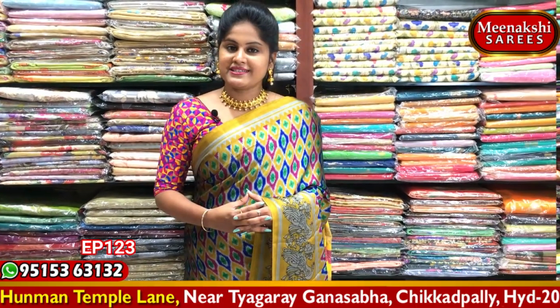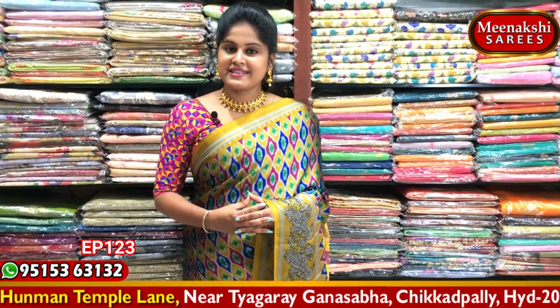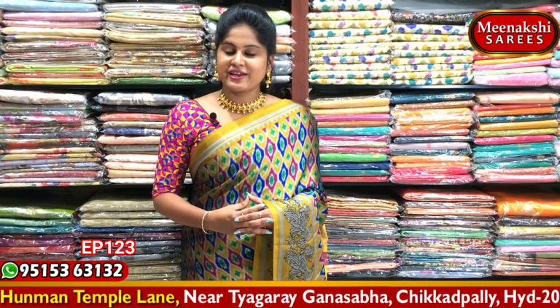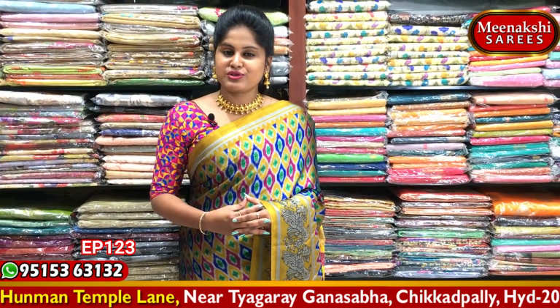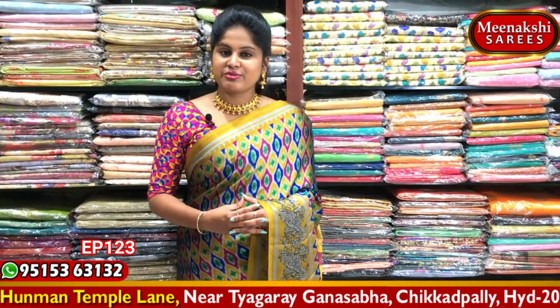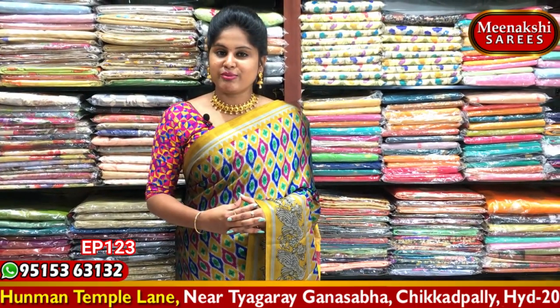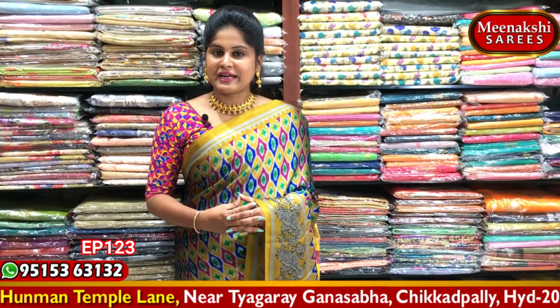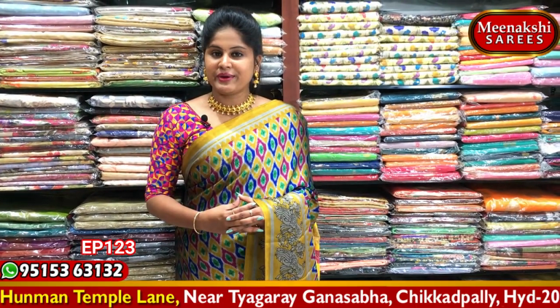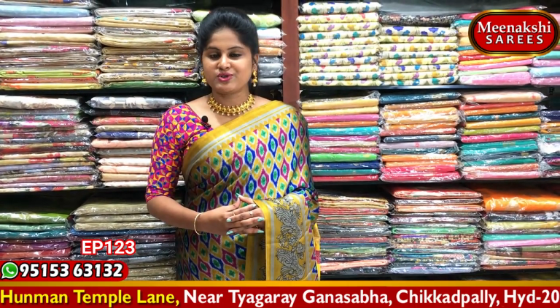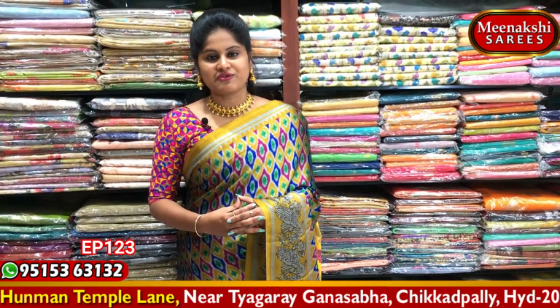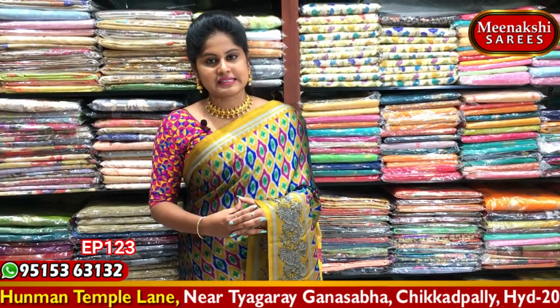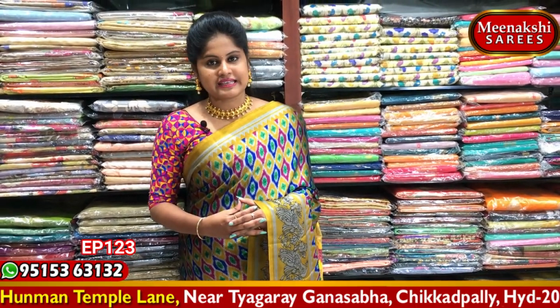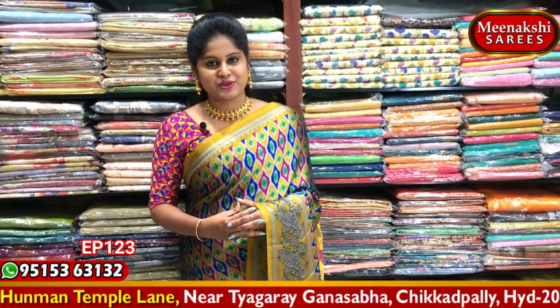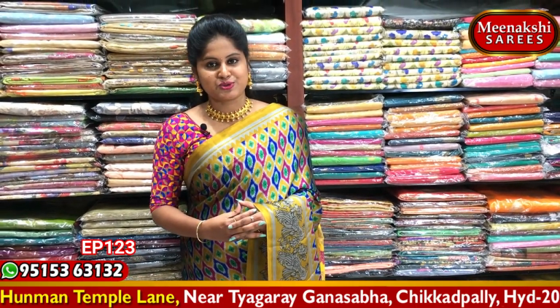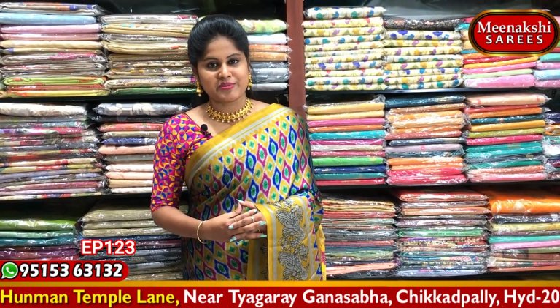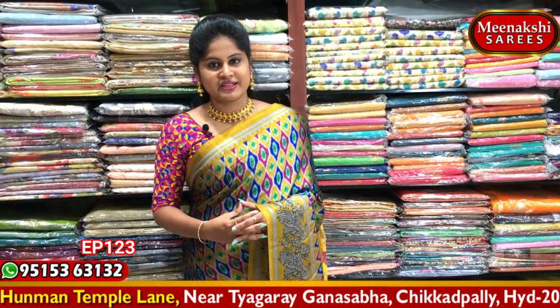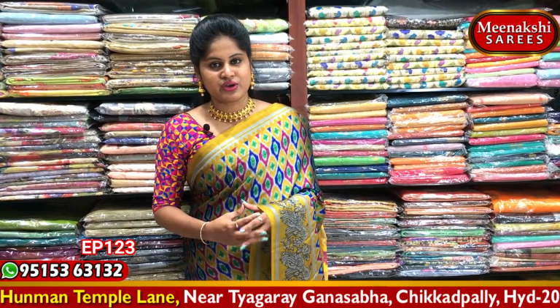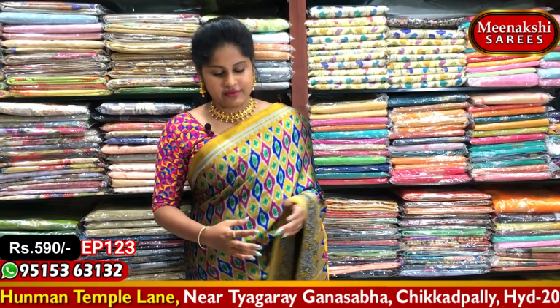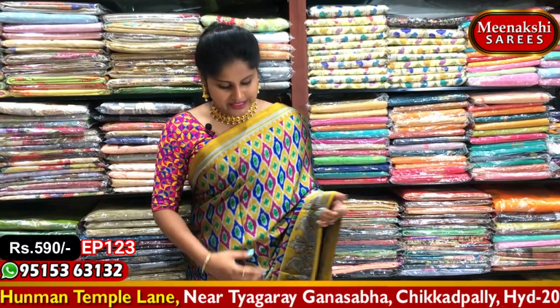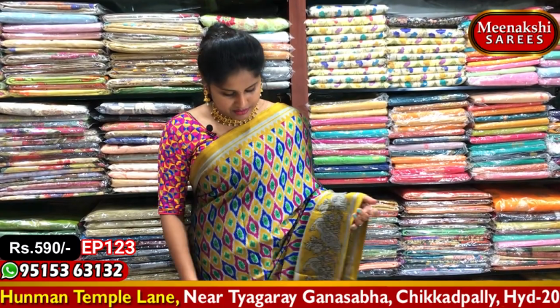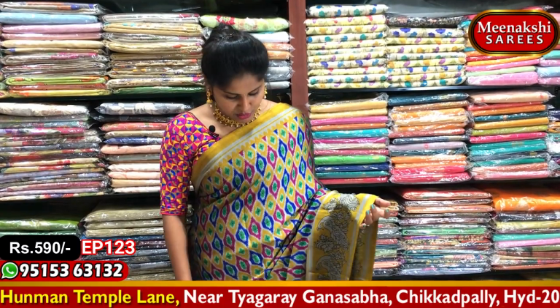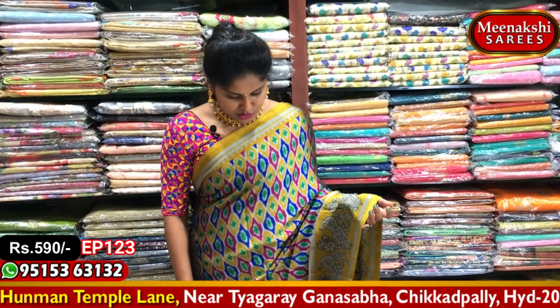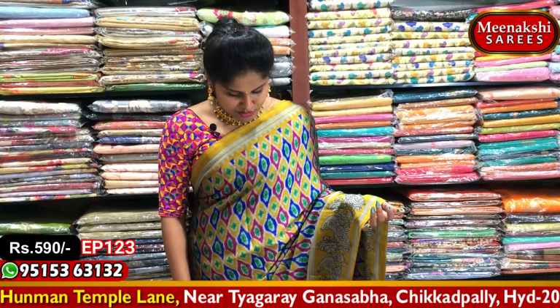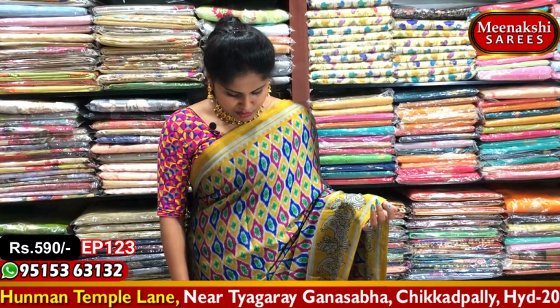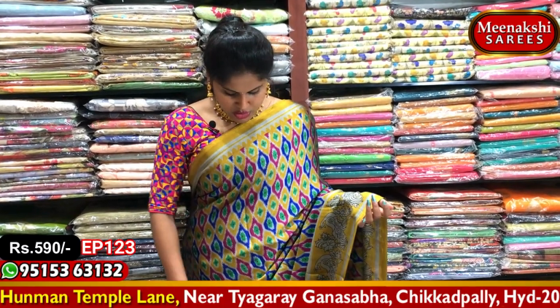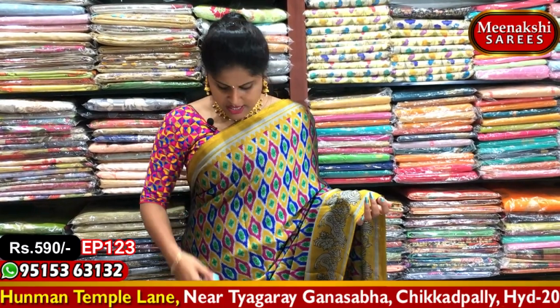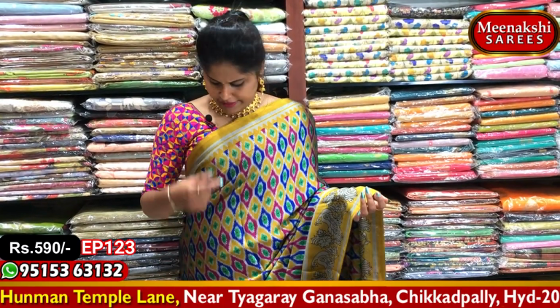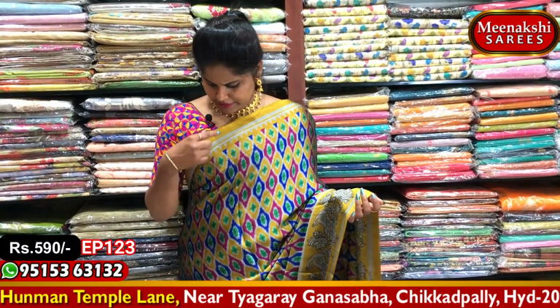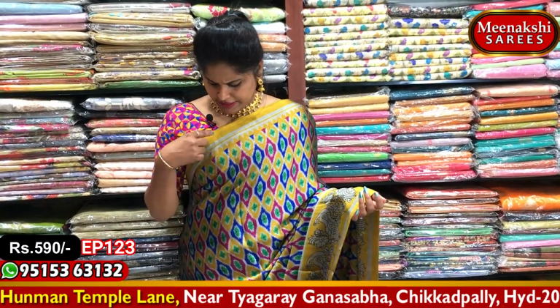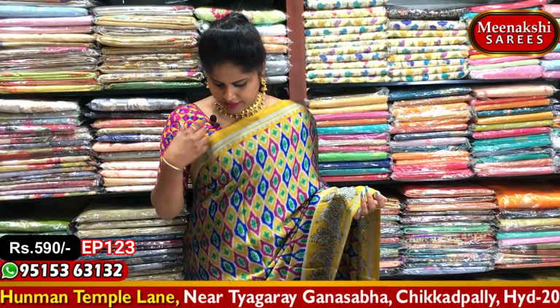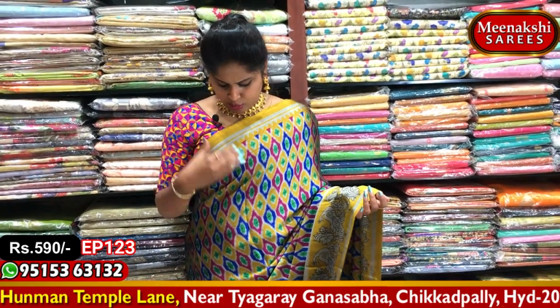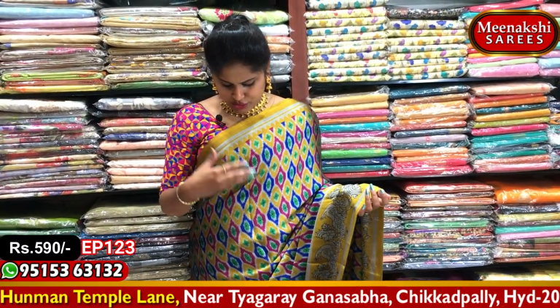This saree costs 2,200 rupees only. The next one is a lightweight soft silk at a very reasonable cost. You can select from all different combinations.